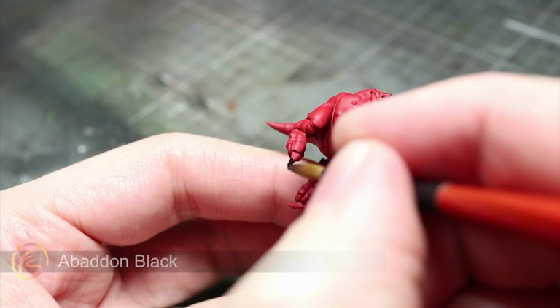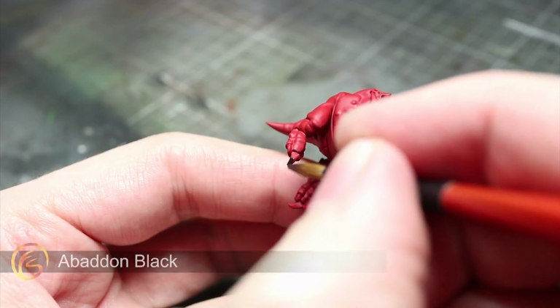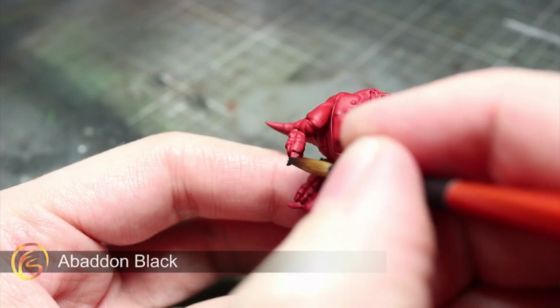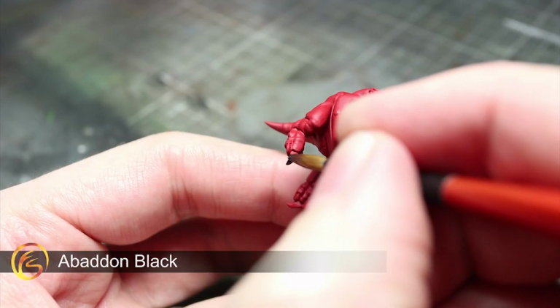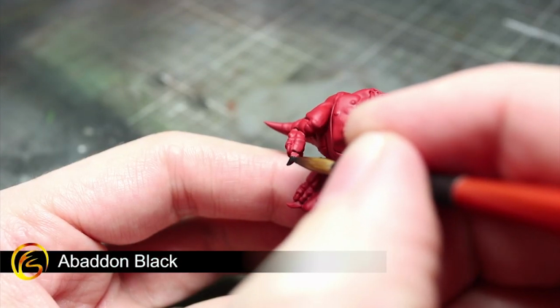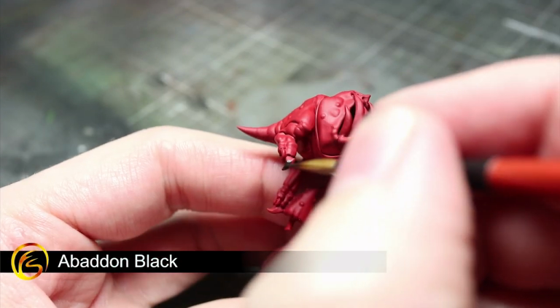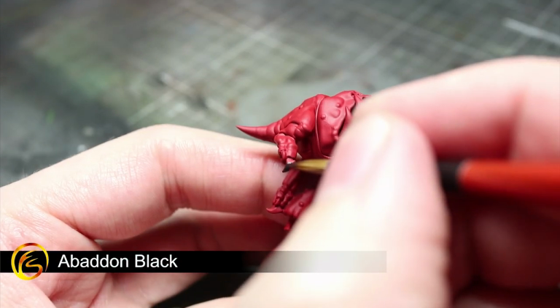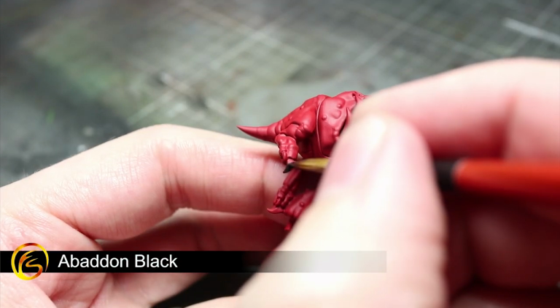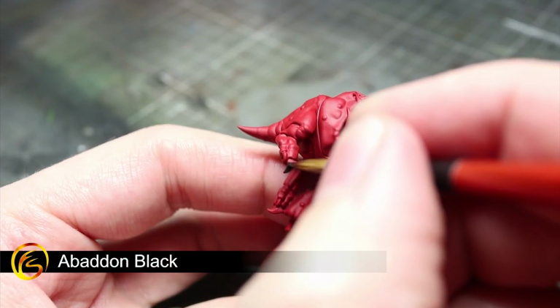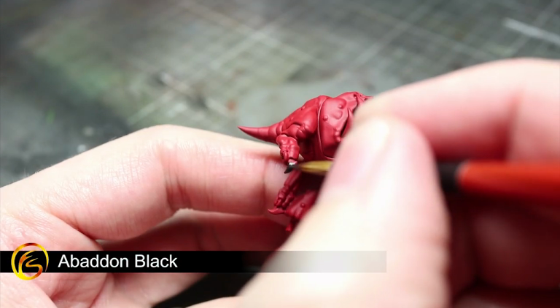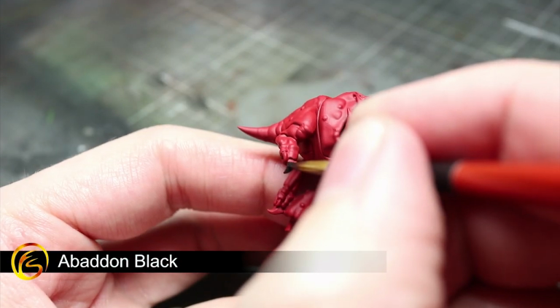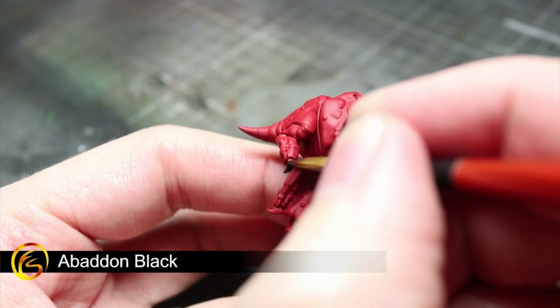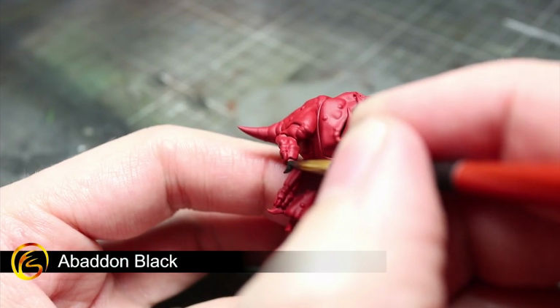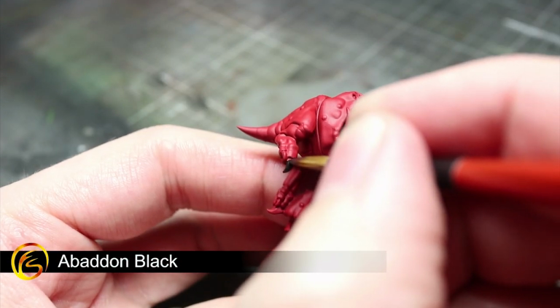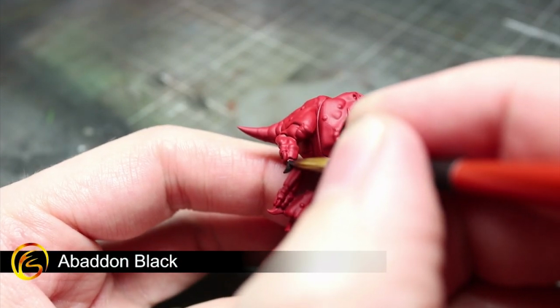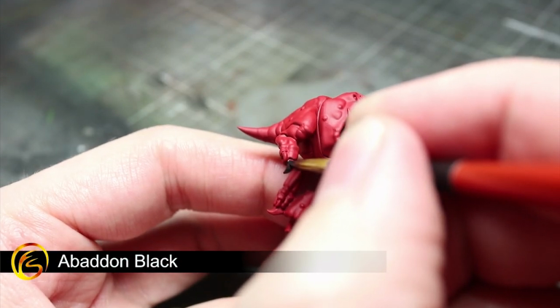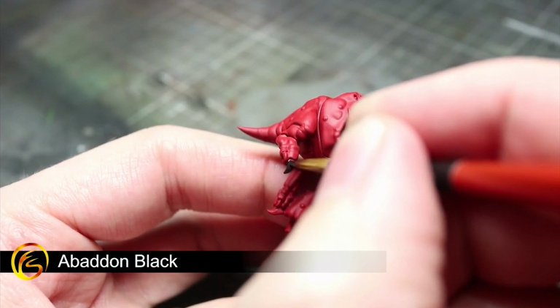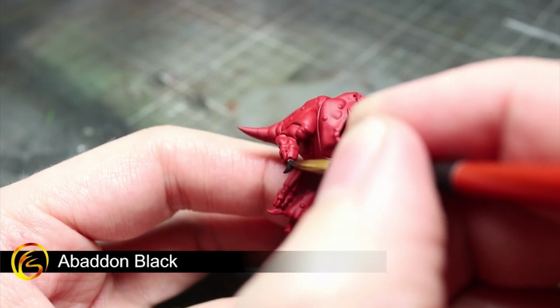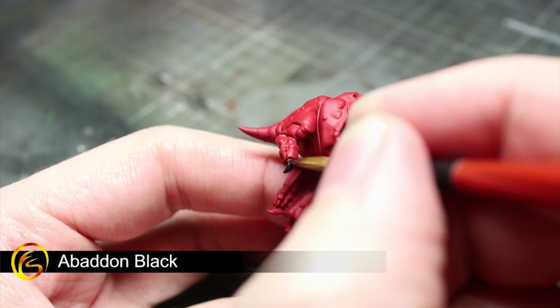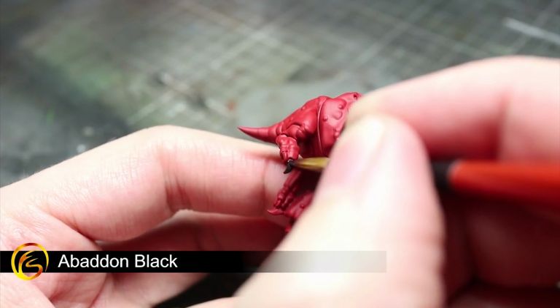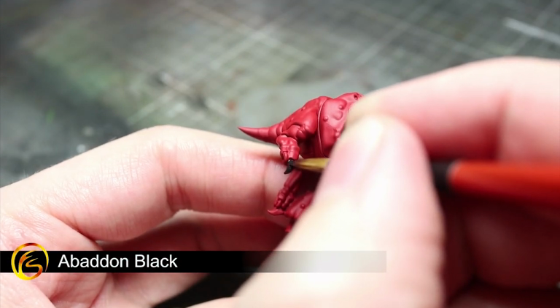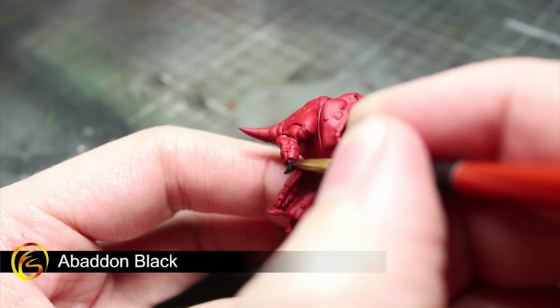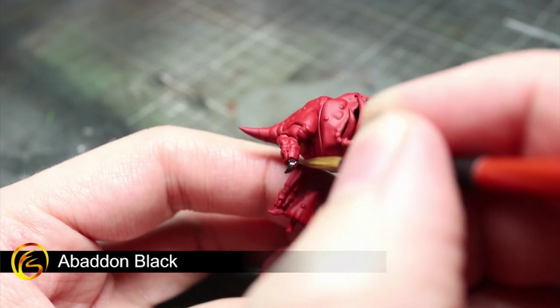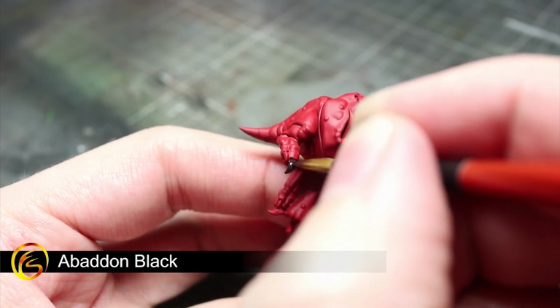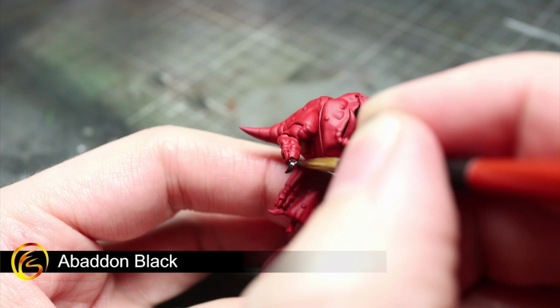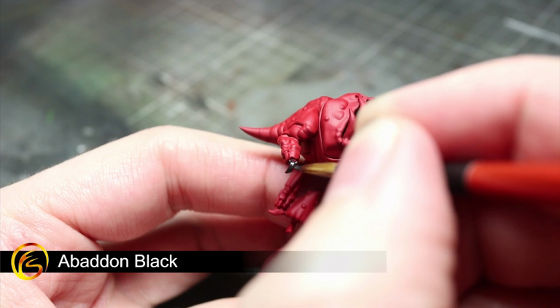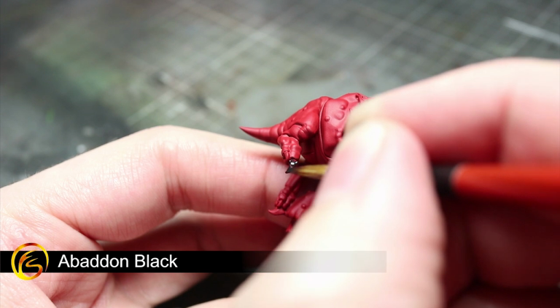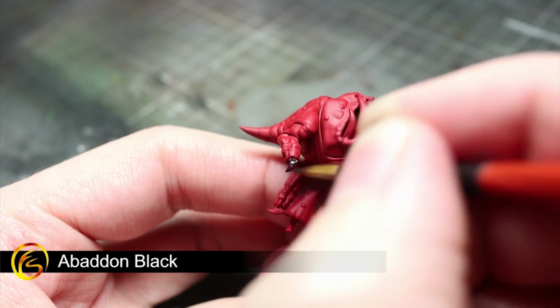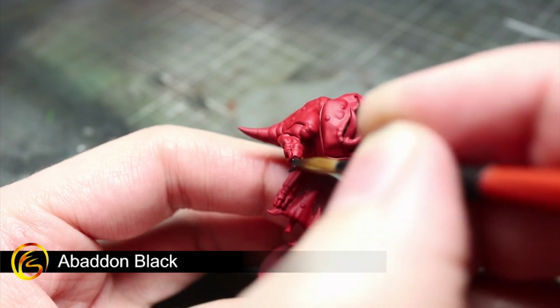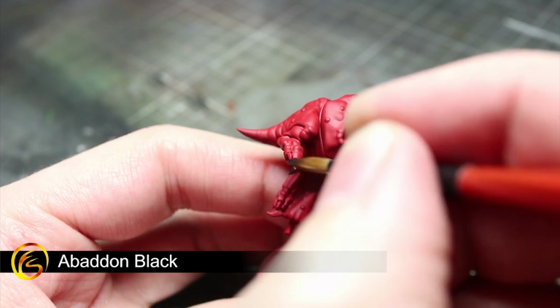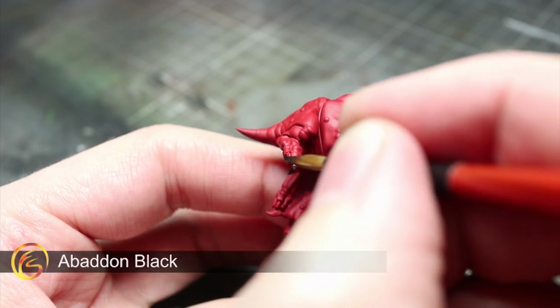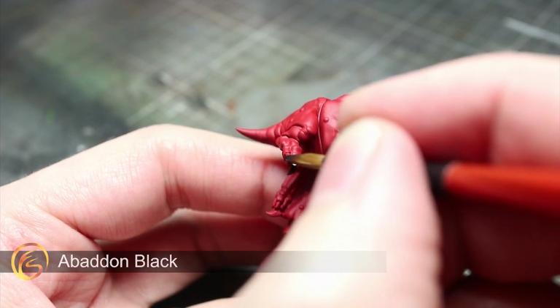Using some Abaddon Black and the same technique as before, apply a base coat over the Squig's claws.